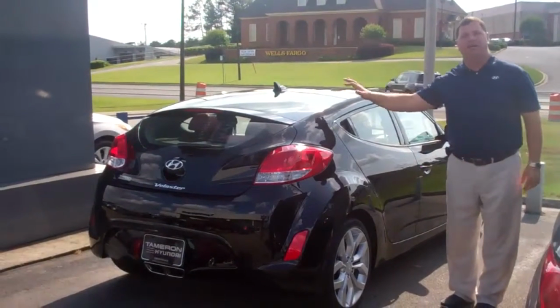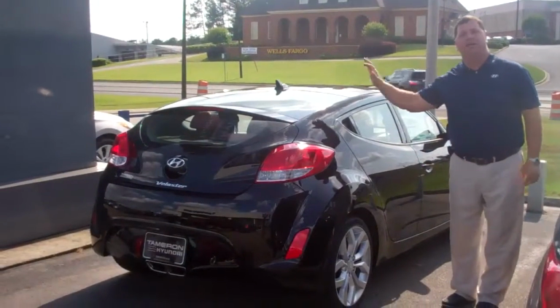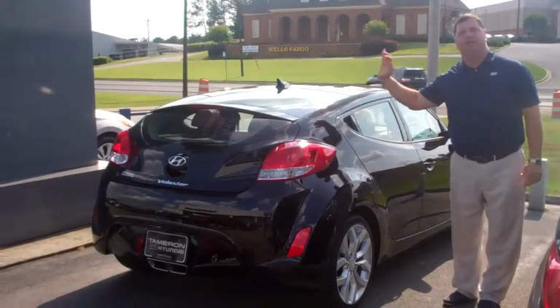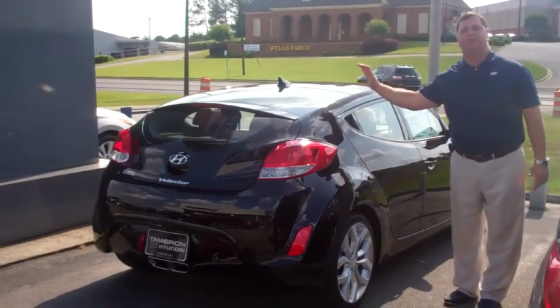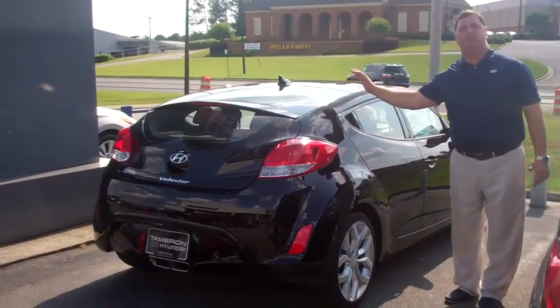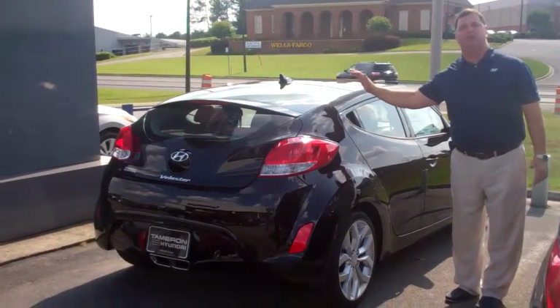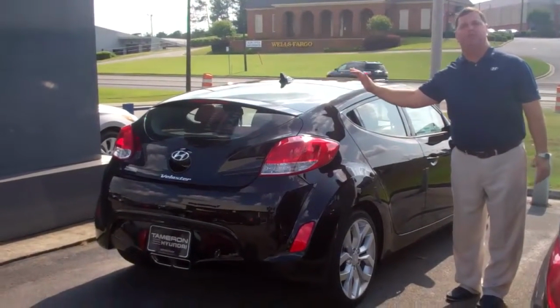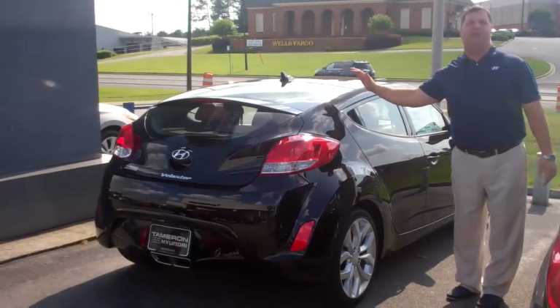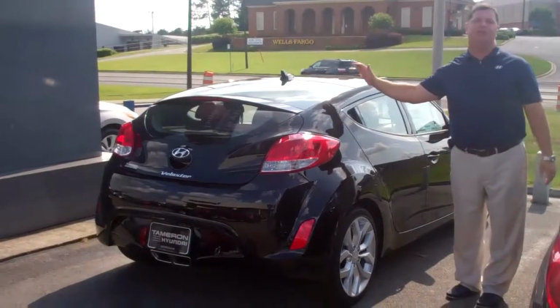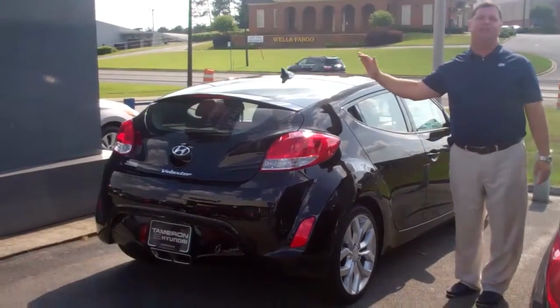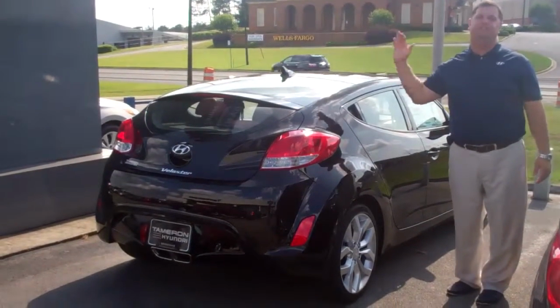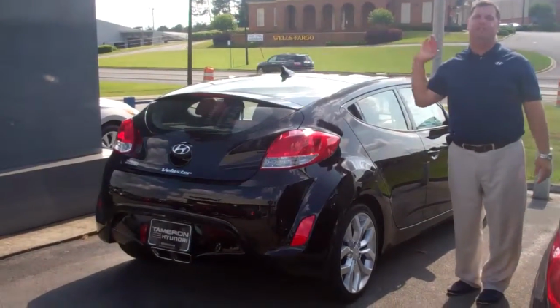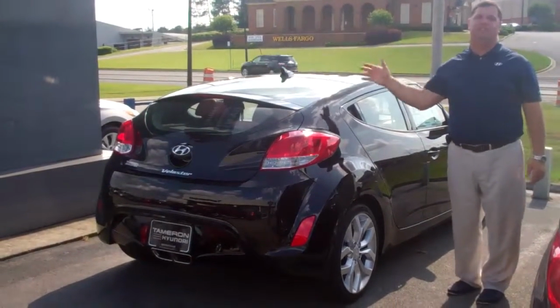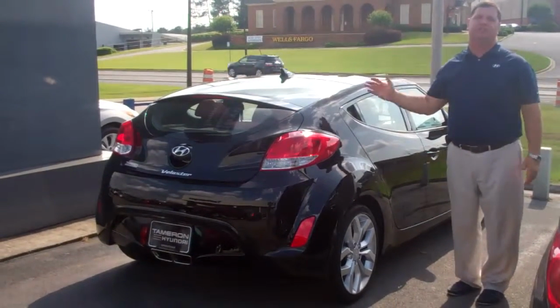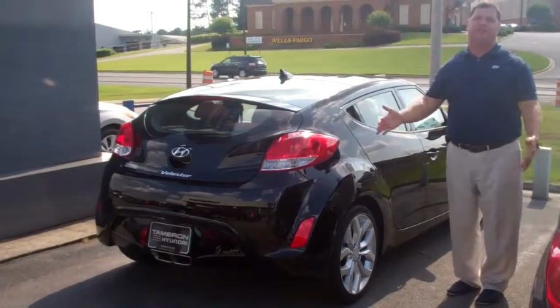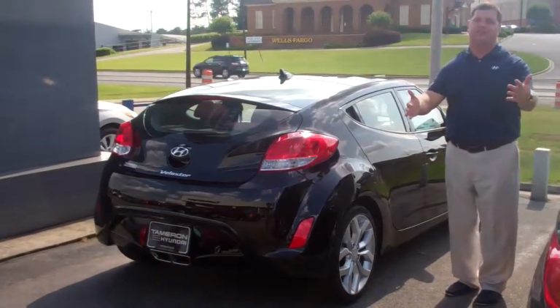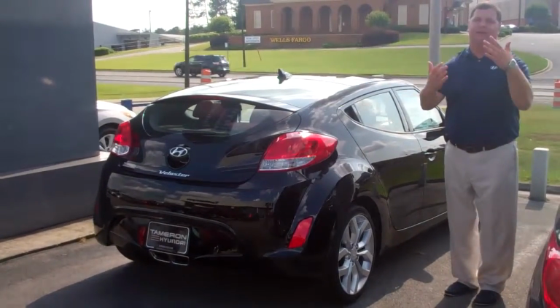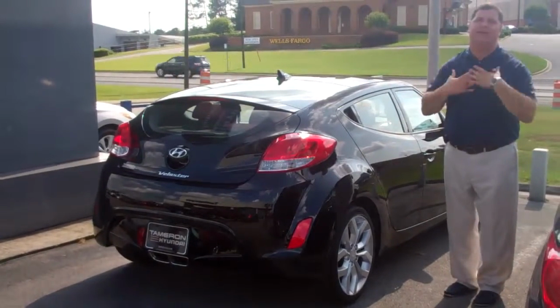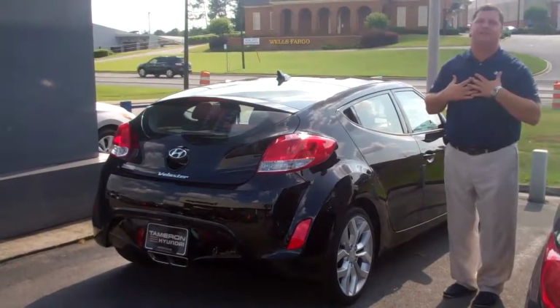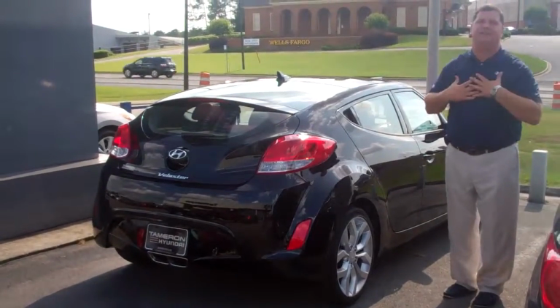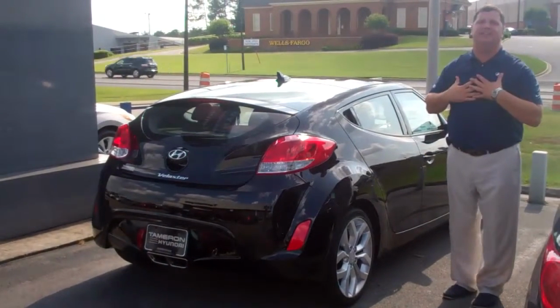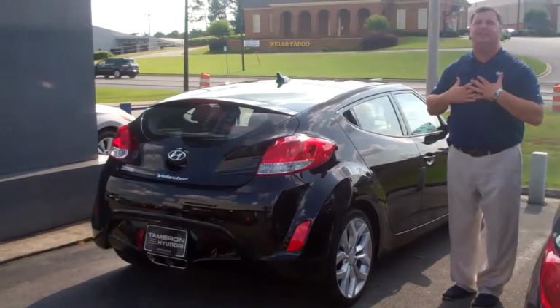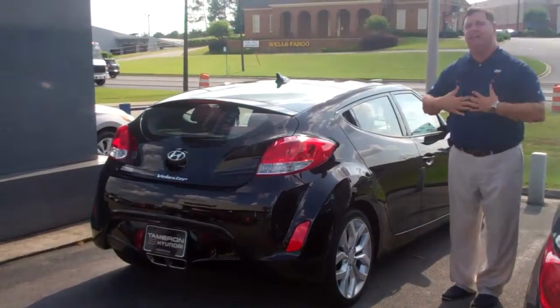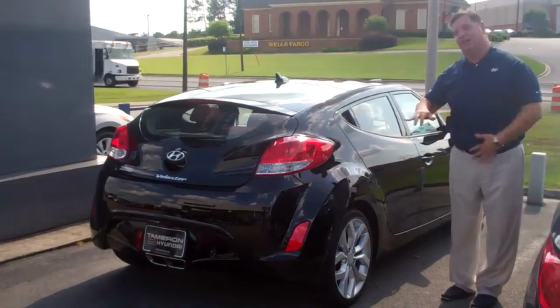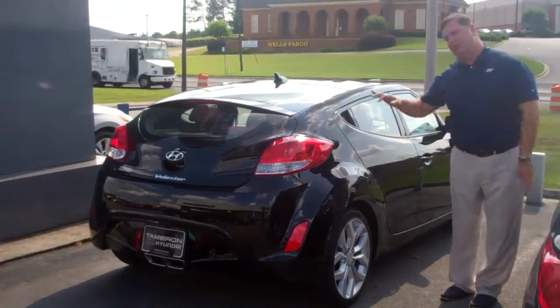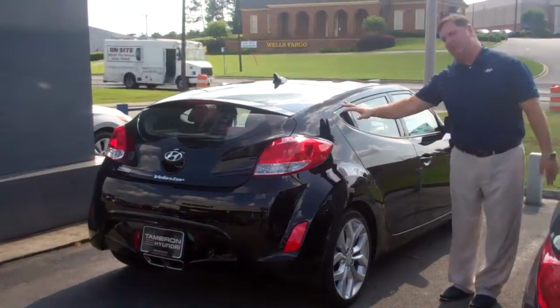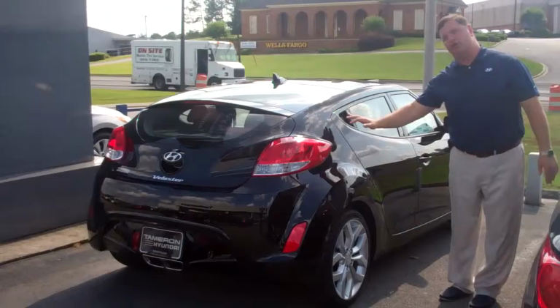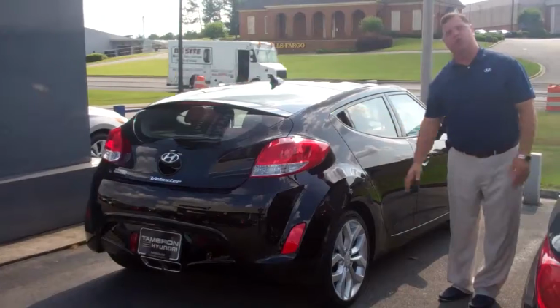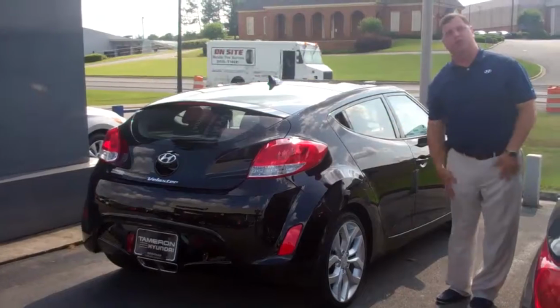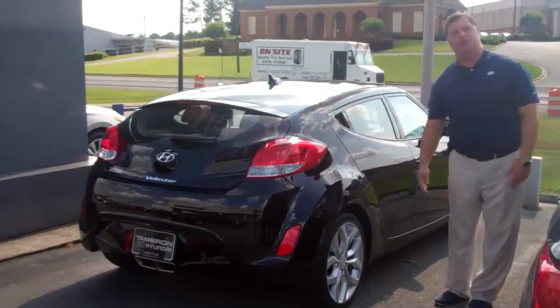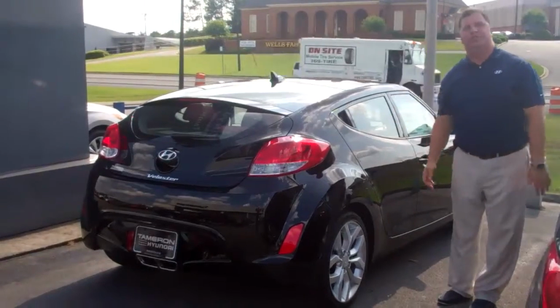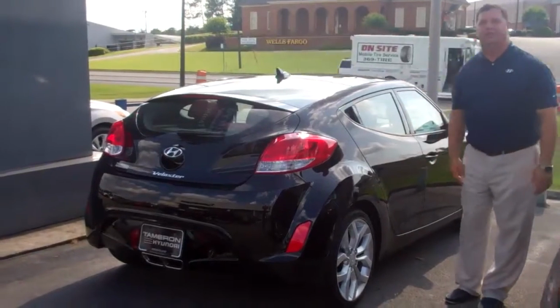Again, the number is 205-380-6250. My name is Nathan, and I'm looking forward to showing you this vehicle.